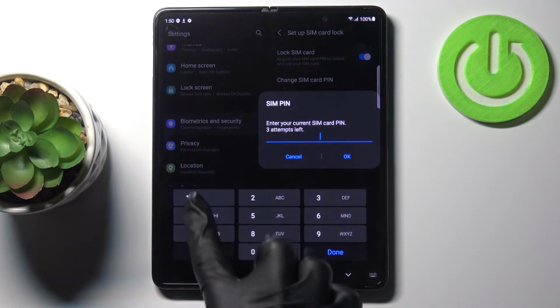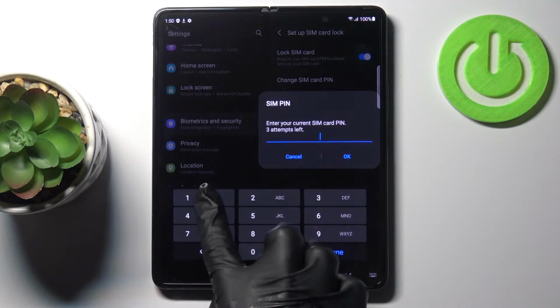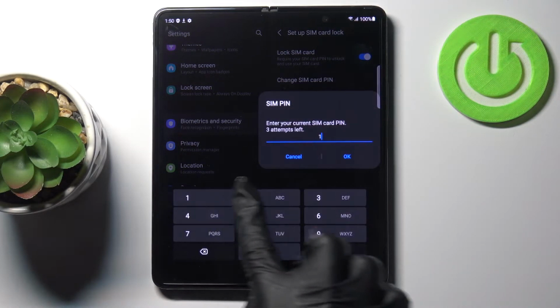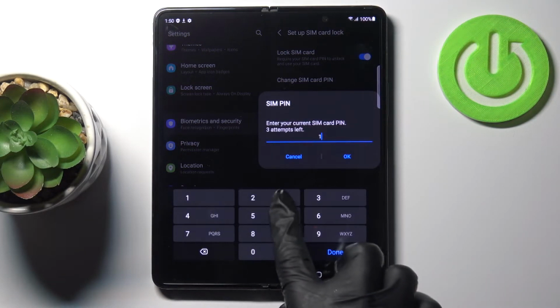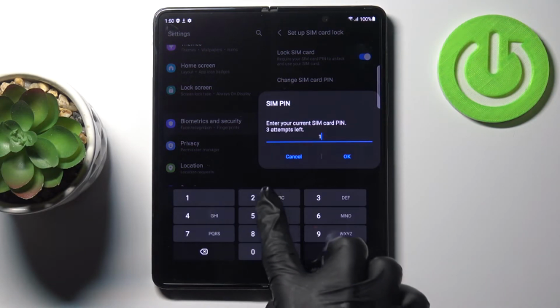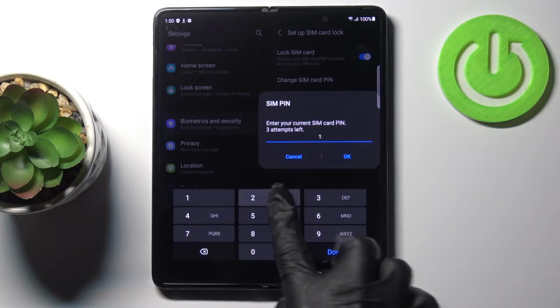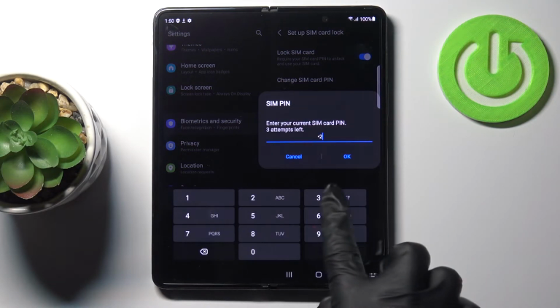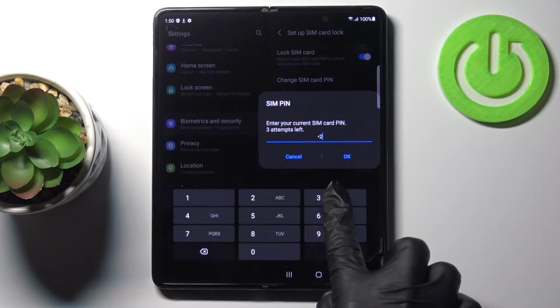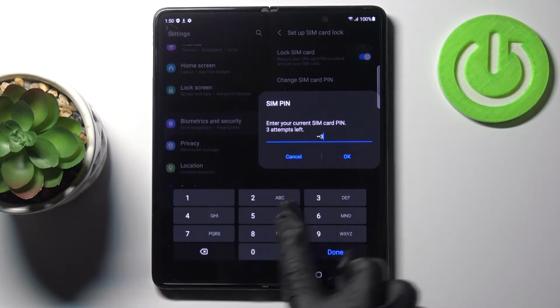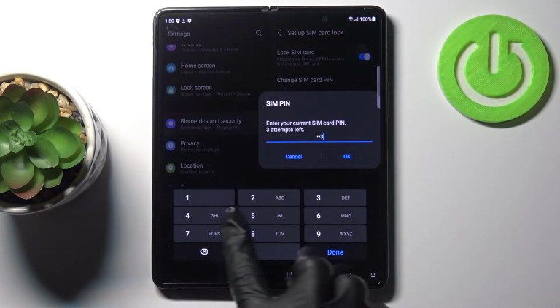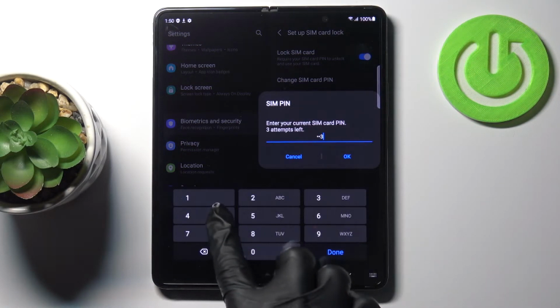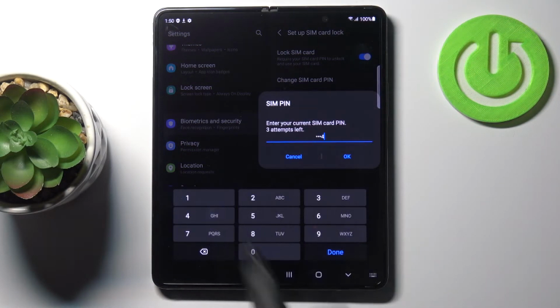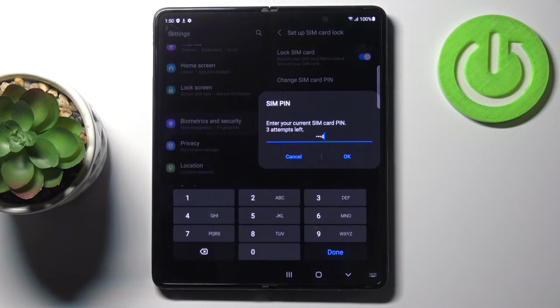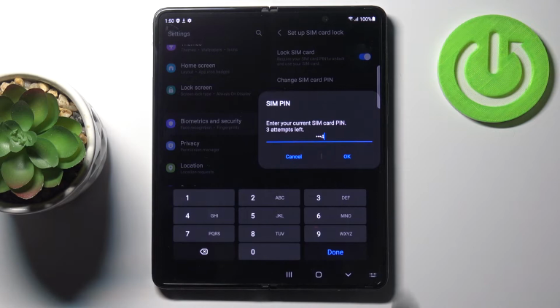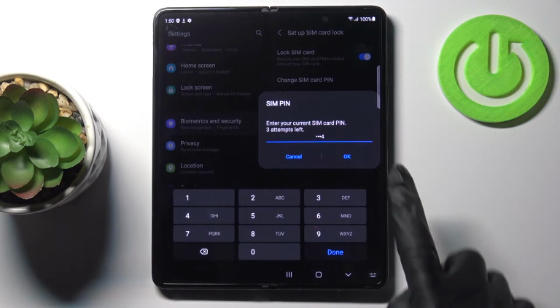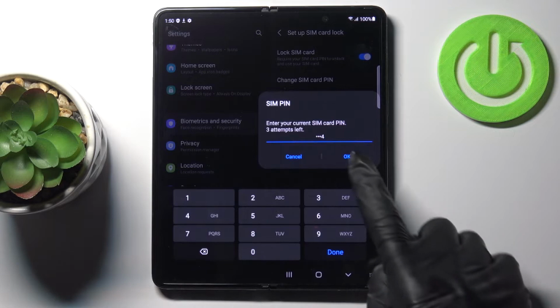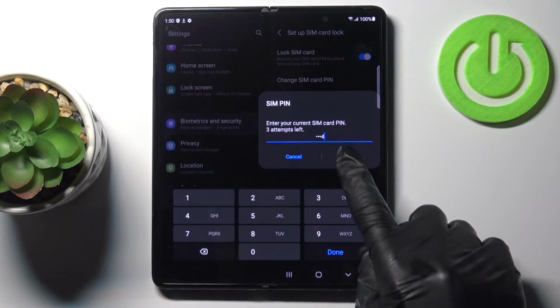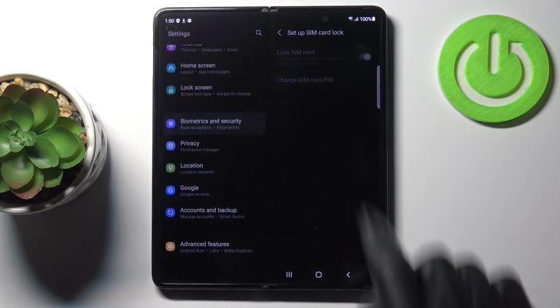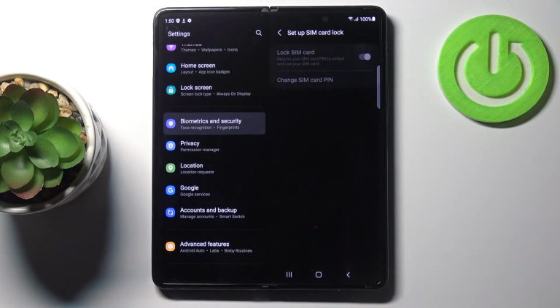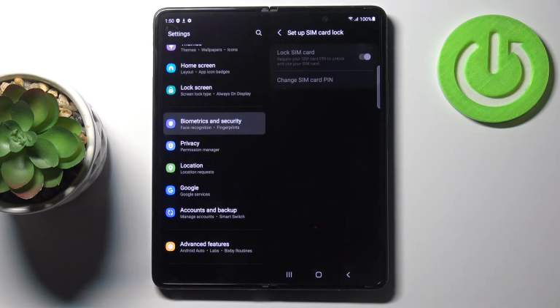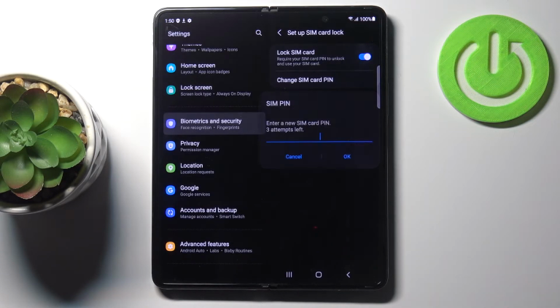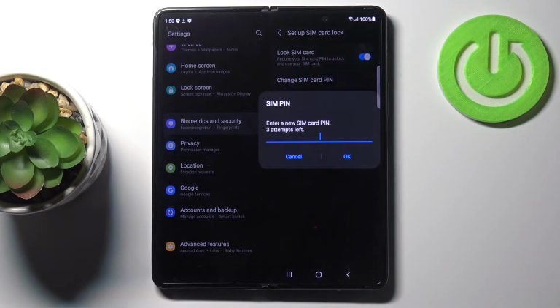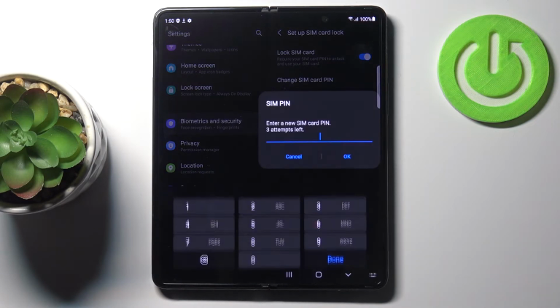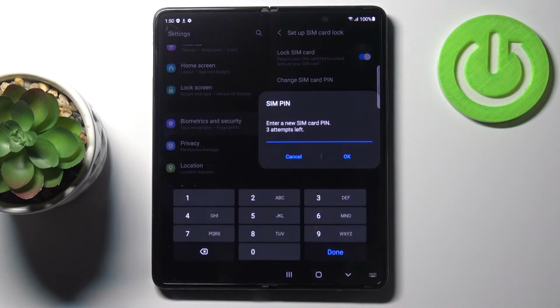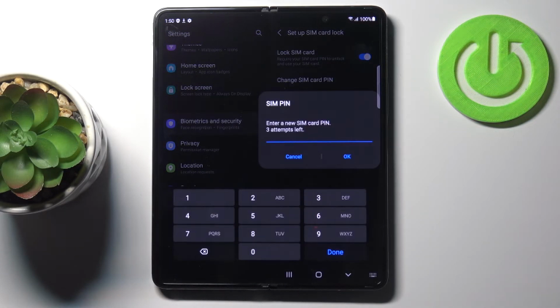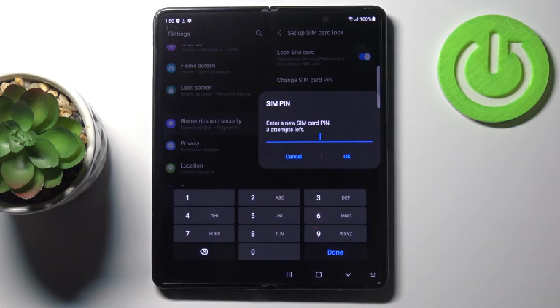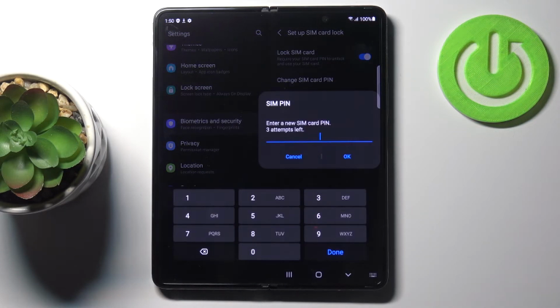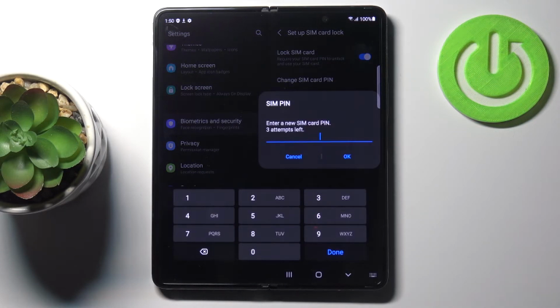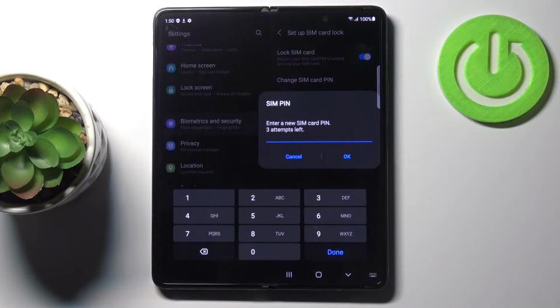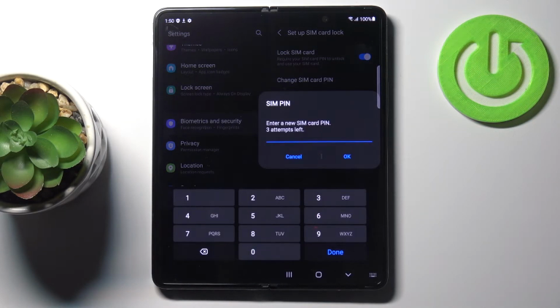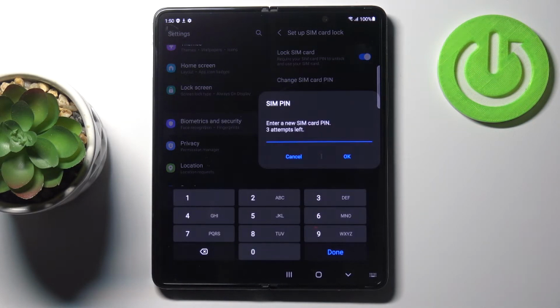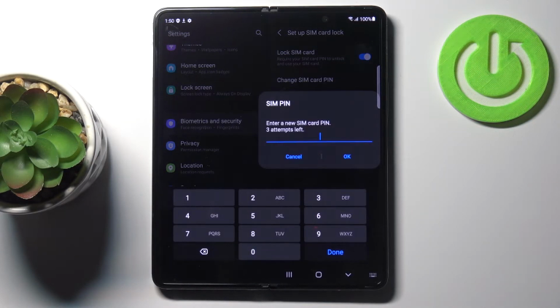First you need to provide the current PIN — in my case it's 1234, the easy one. Tap on OK, and now provide a new one.